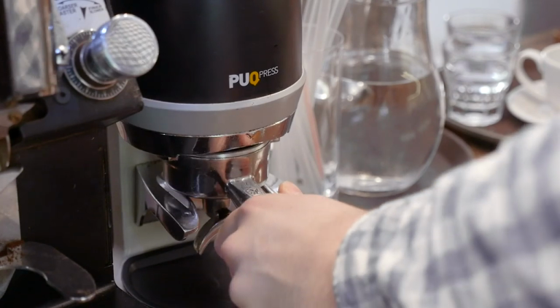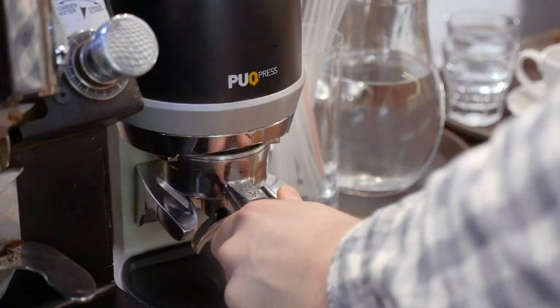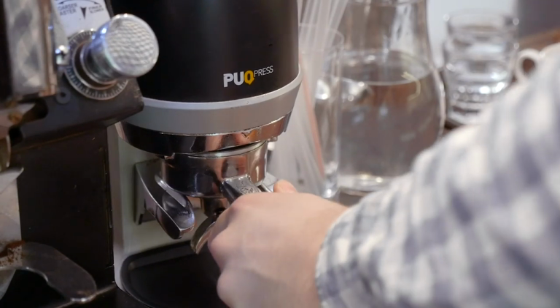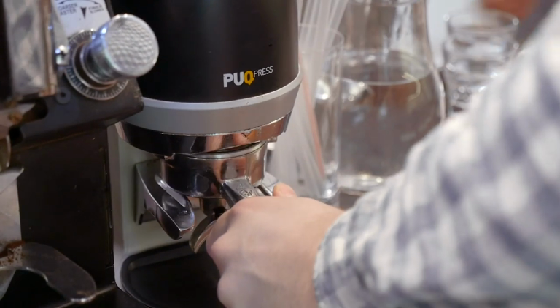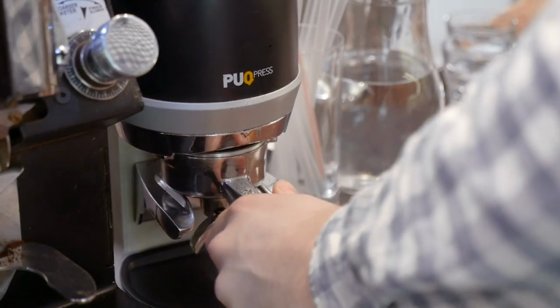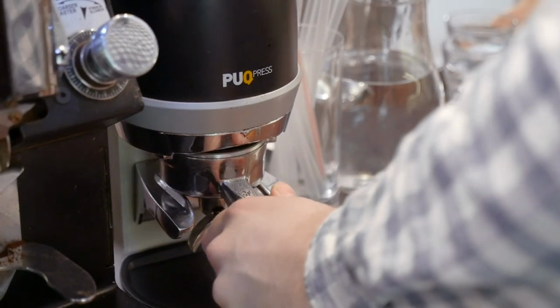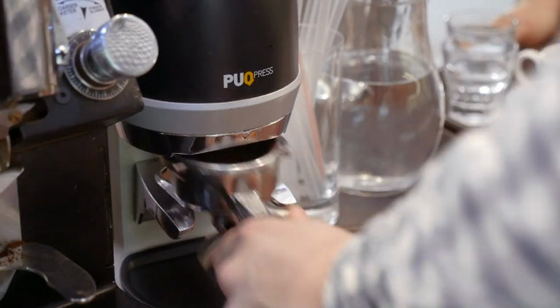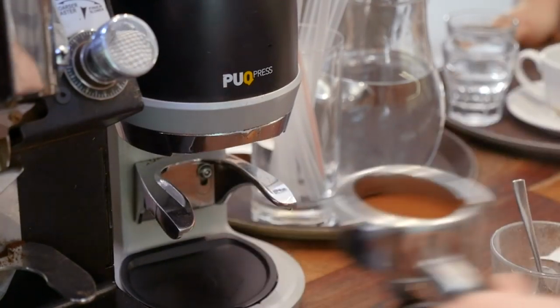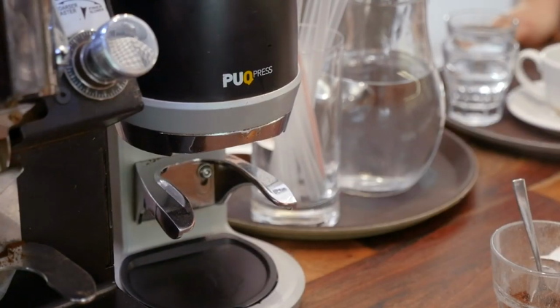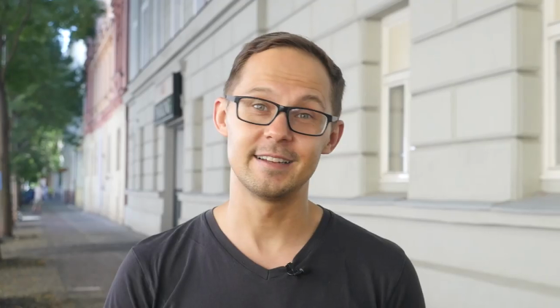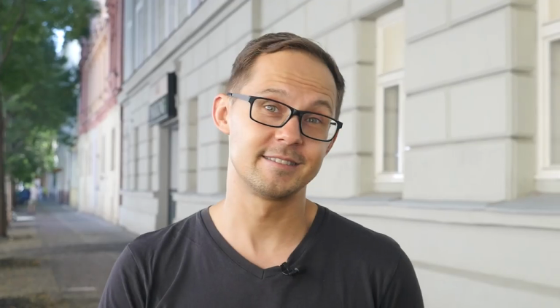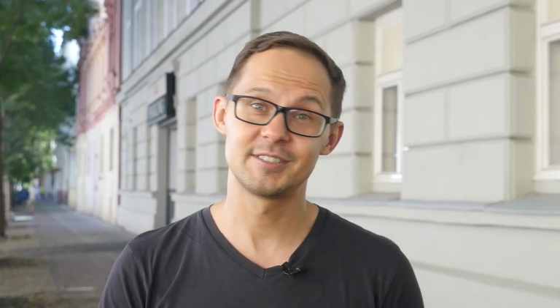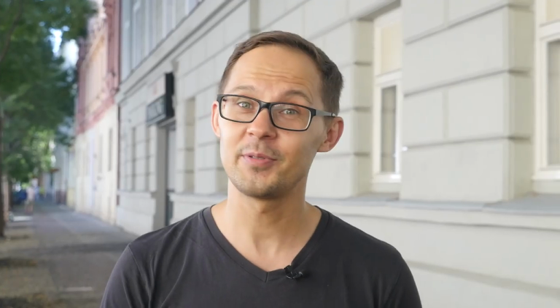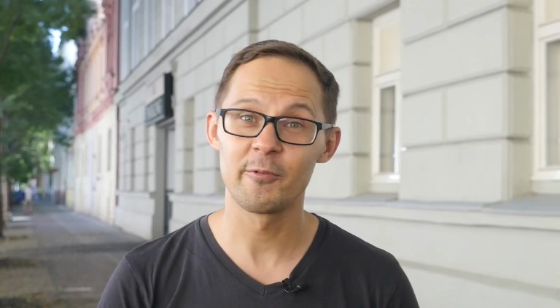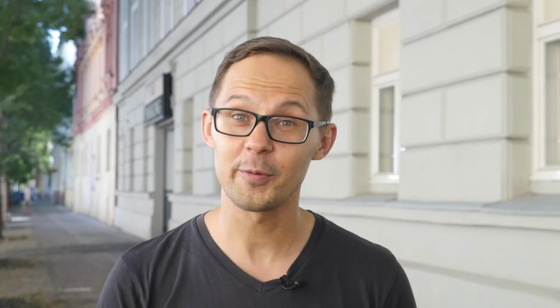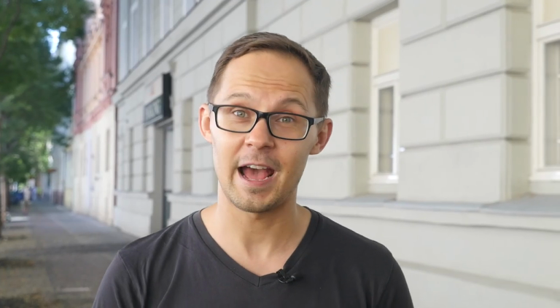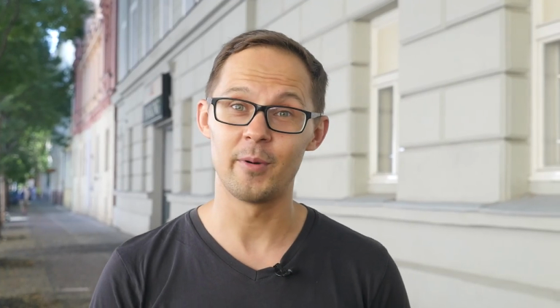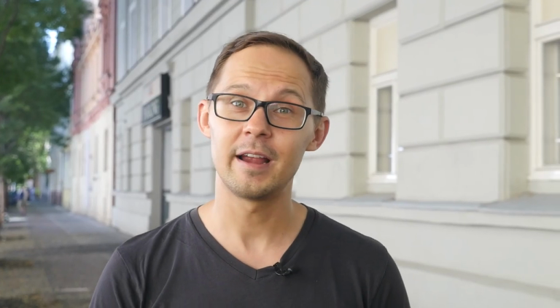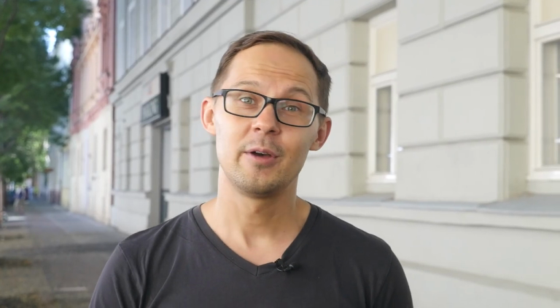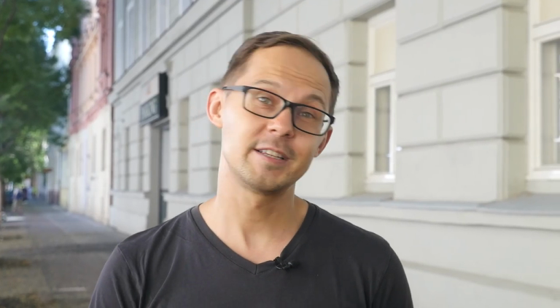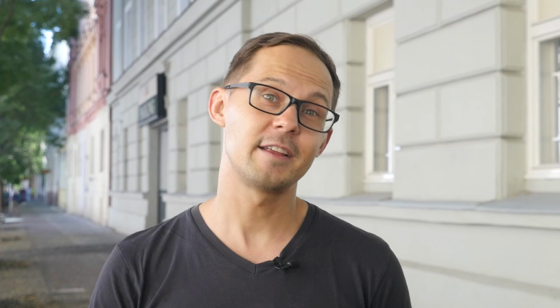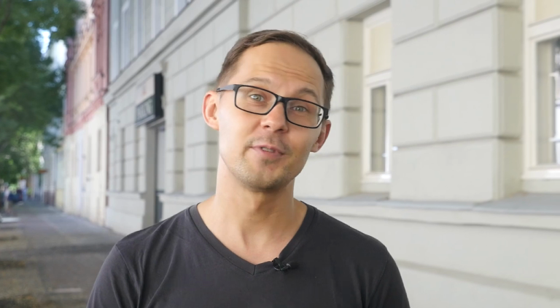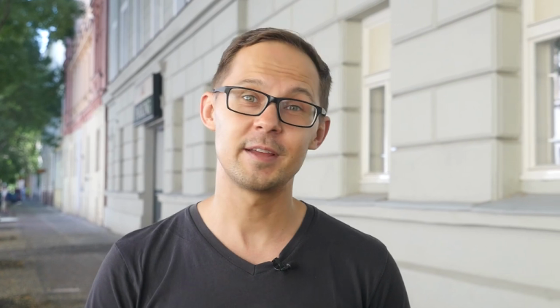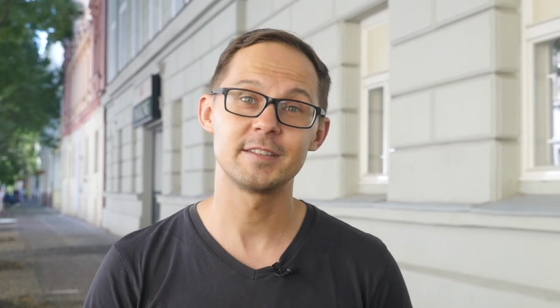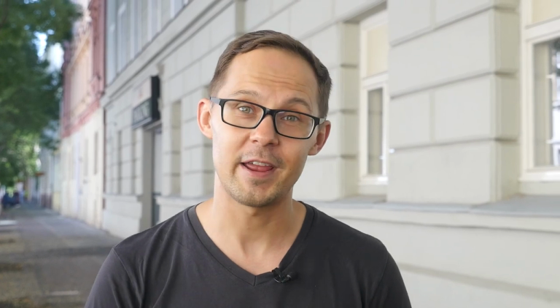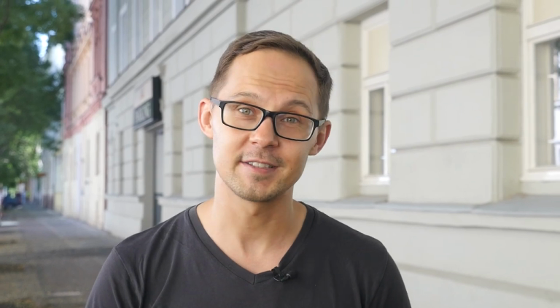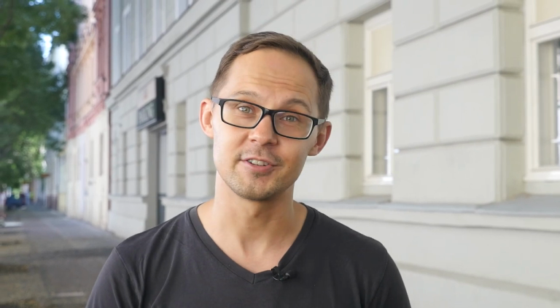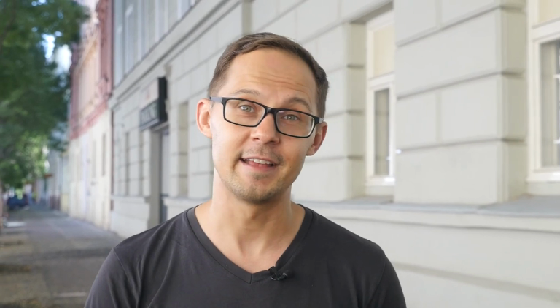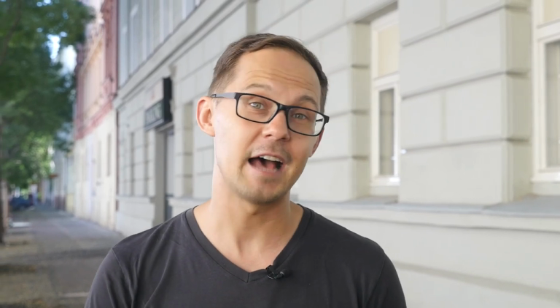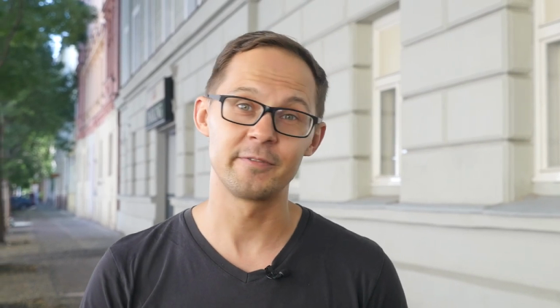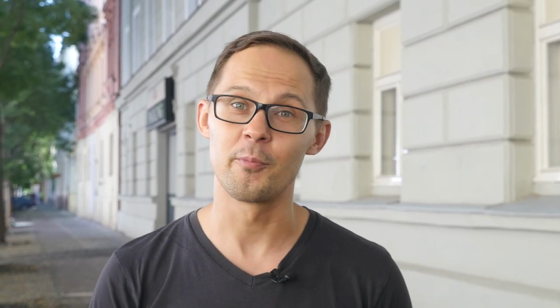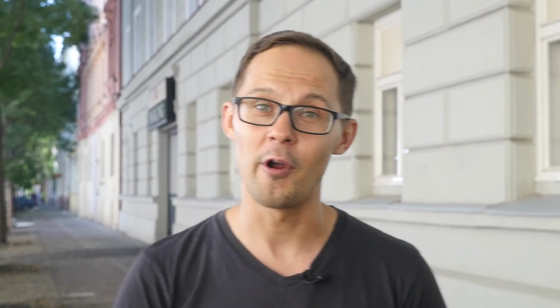He much prefers automatic tampers, and since we never worked behind the bar, we decided to visit him in his training center and ask him for more.